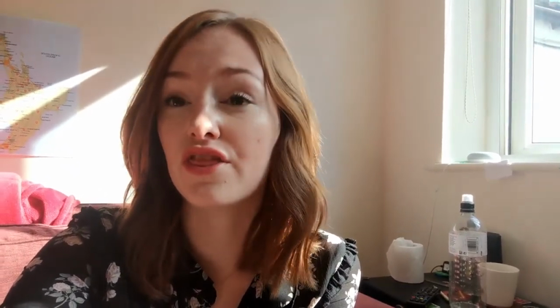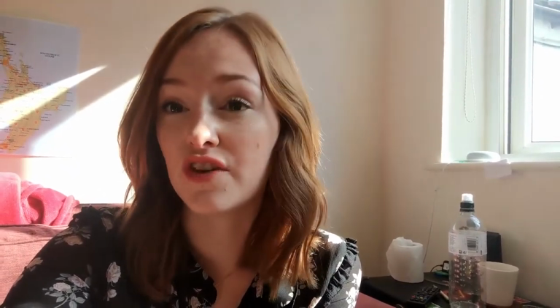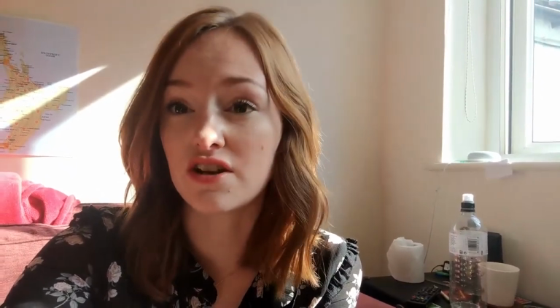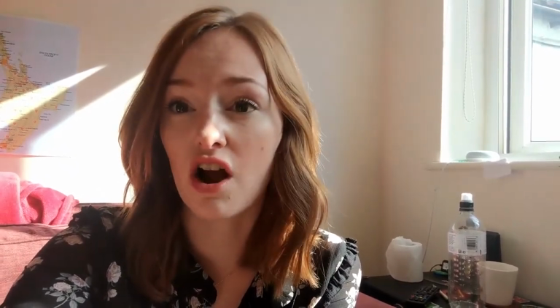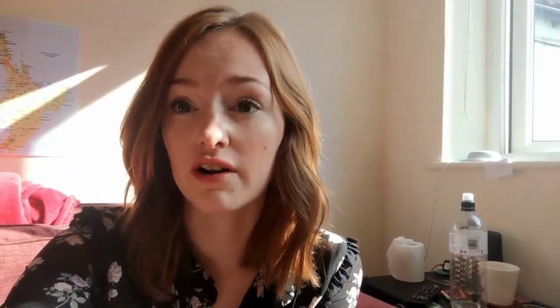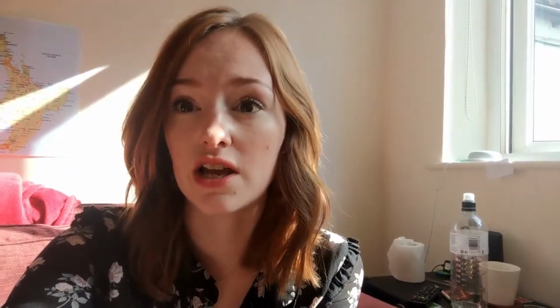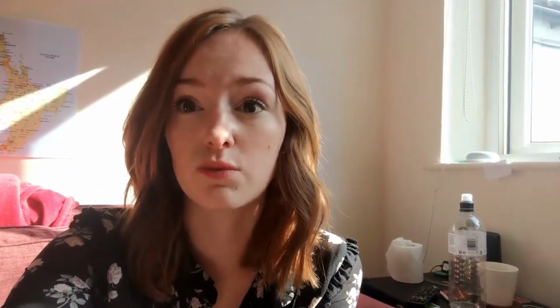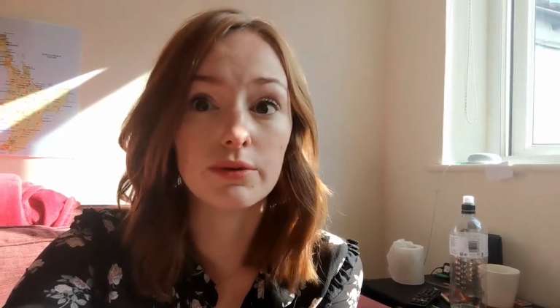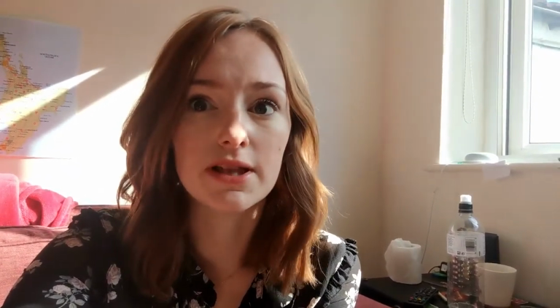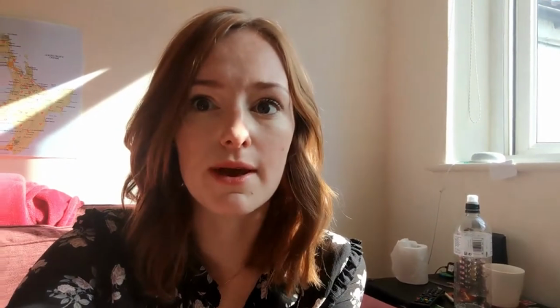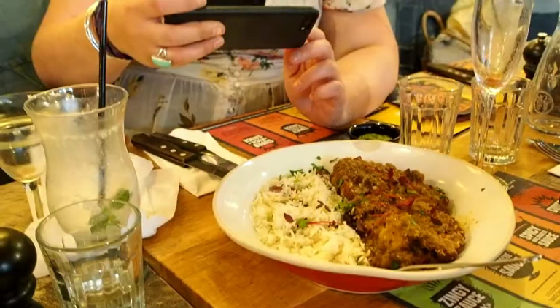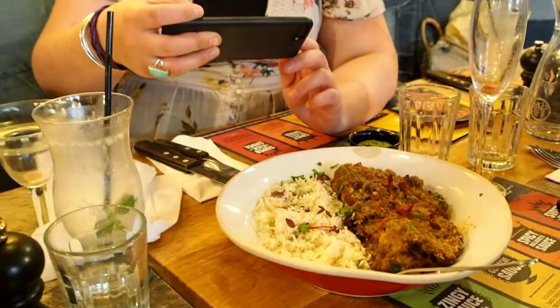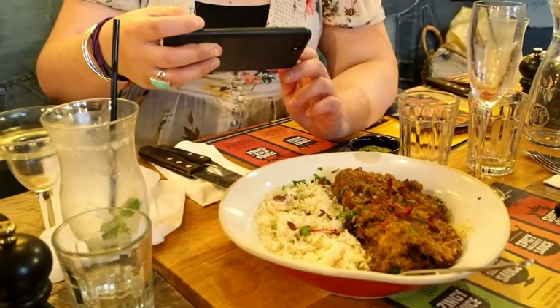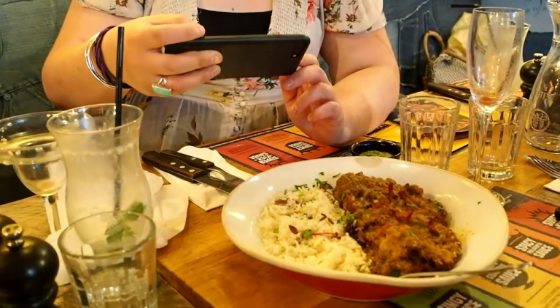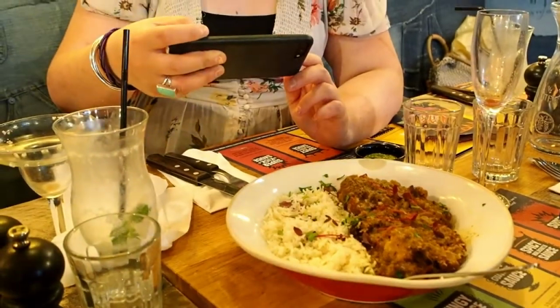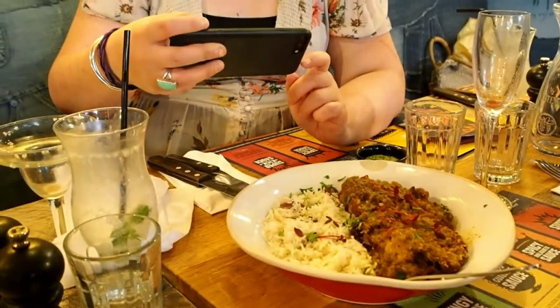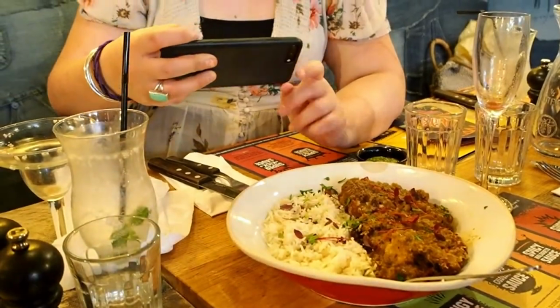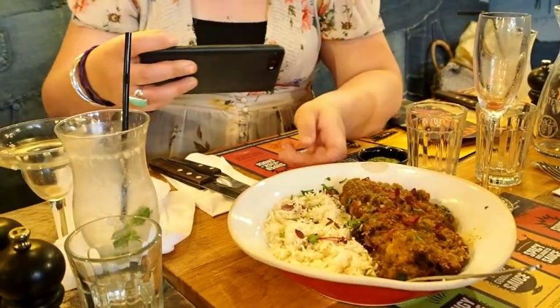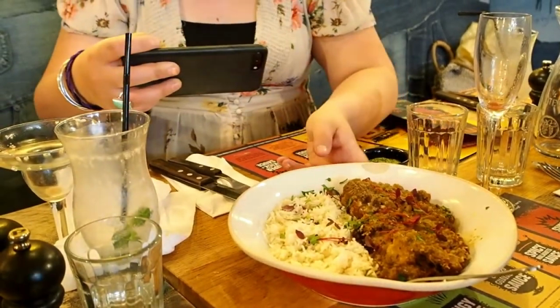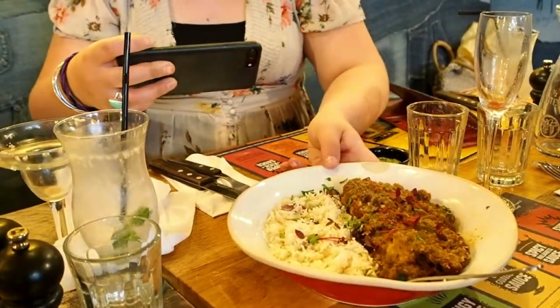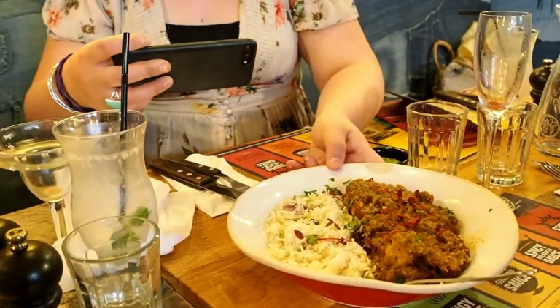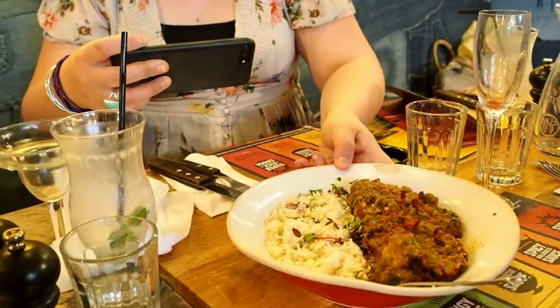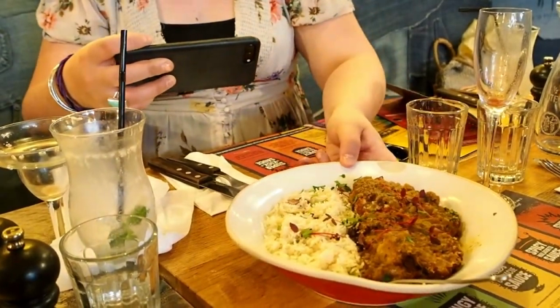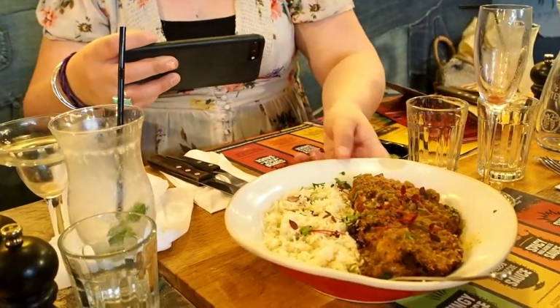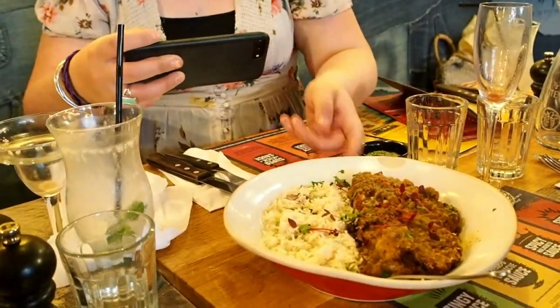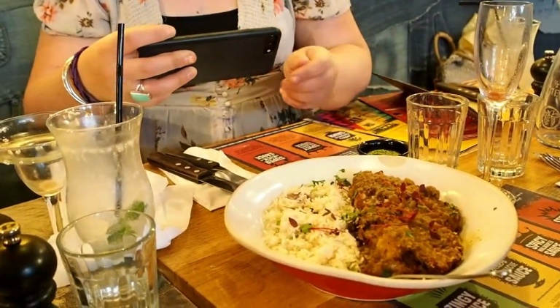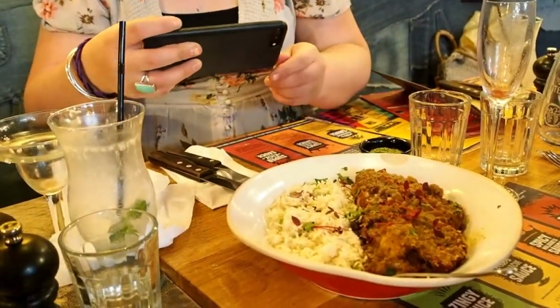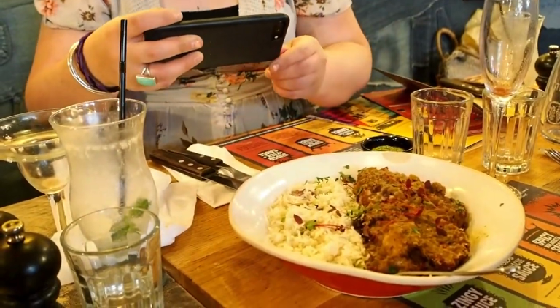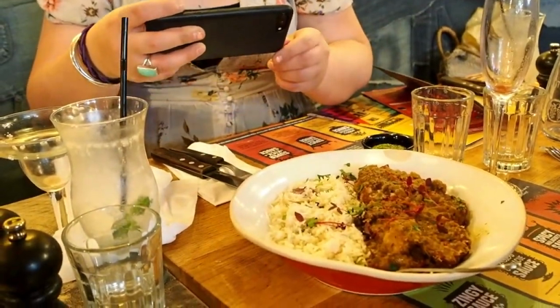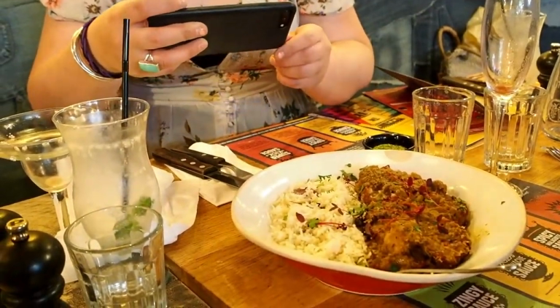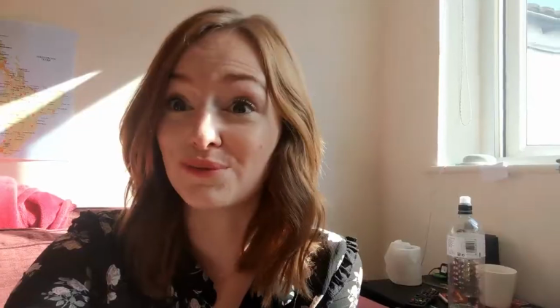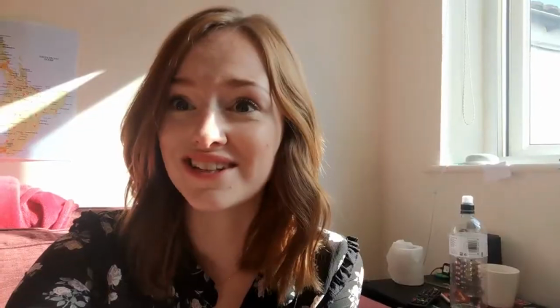I also heard the vegan curry was meant to be amazing, and the cauliflower wrap are both meant to be really good options.